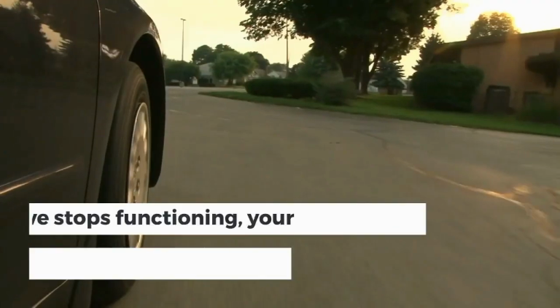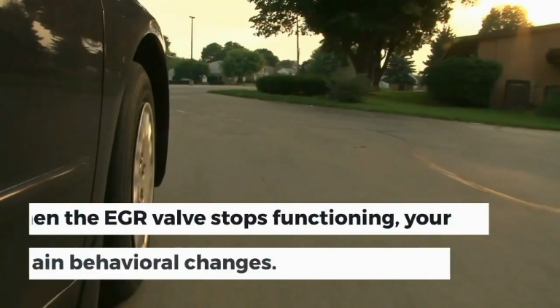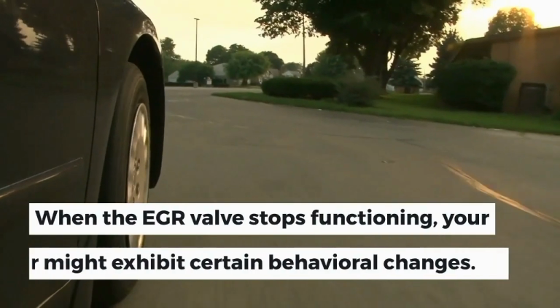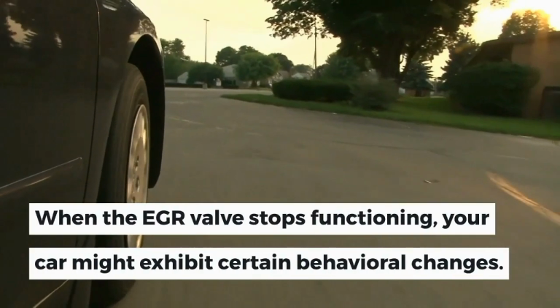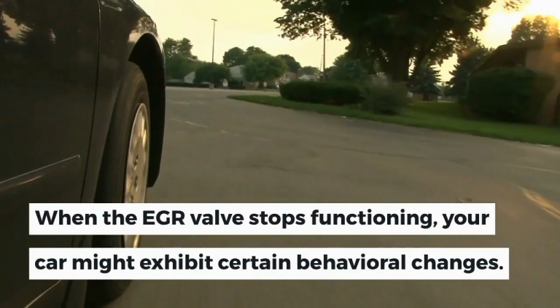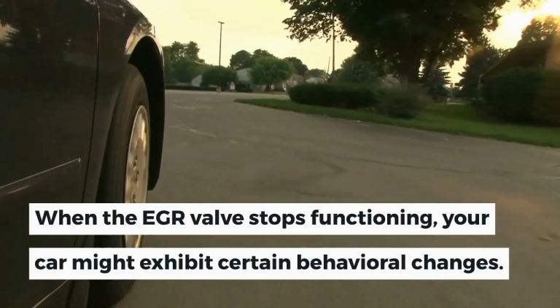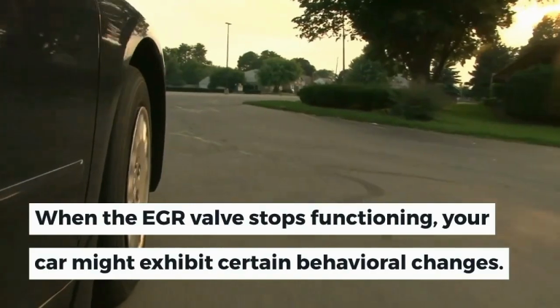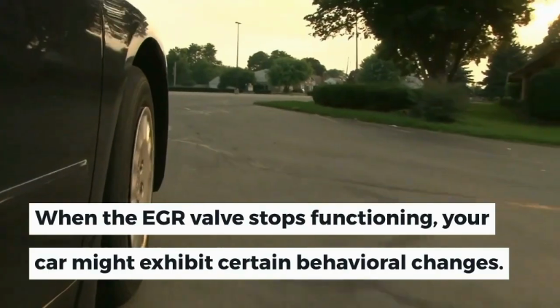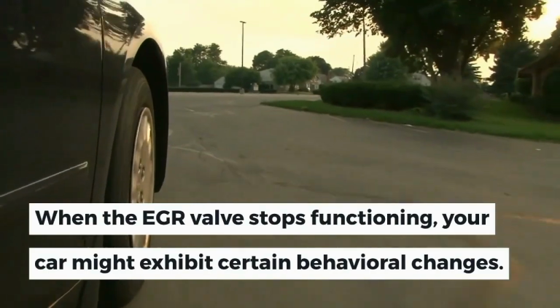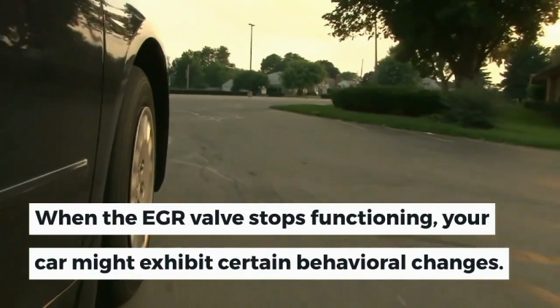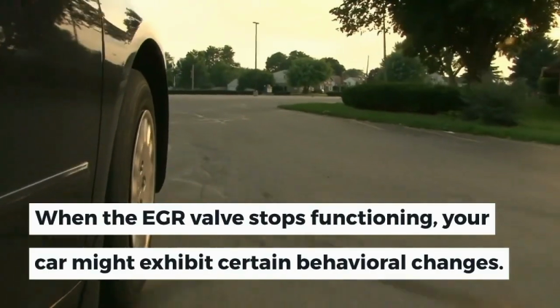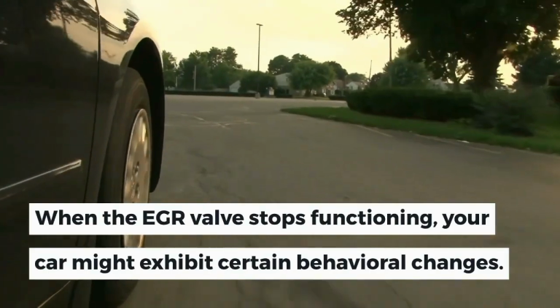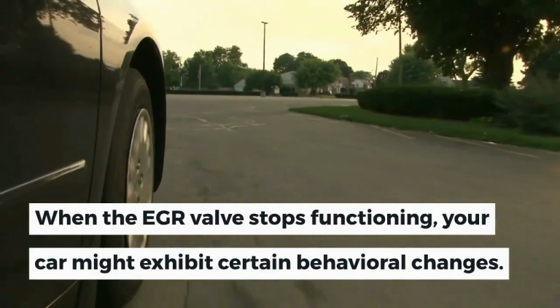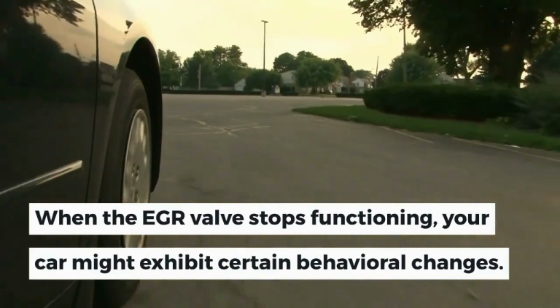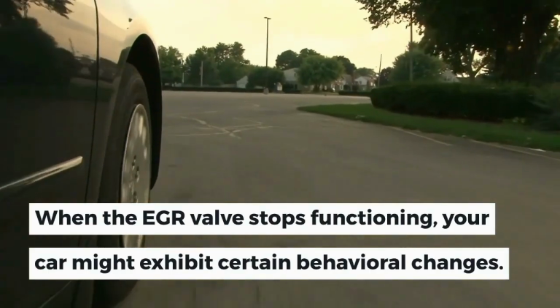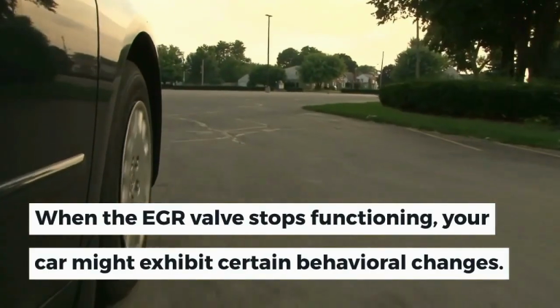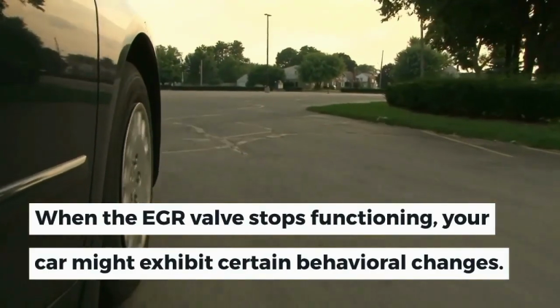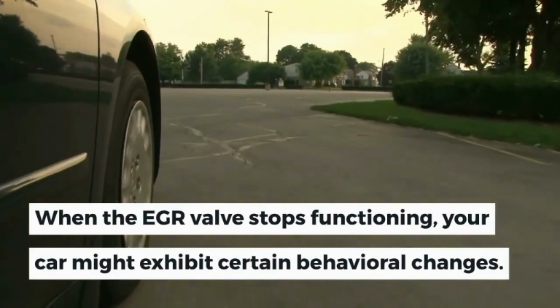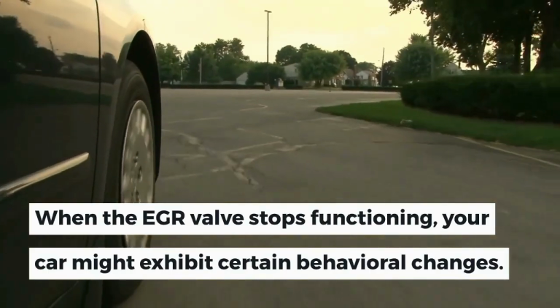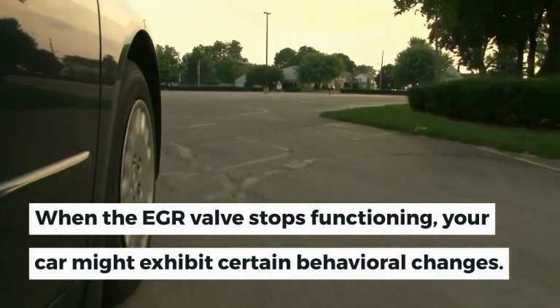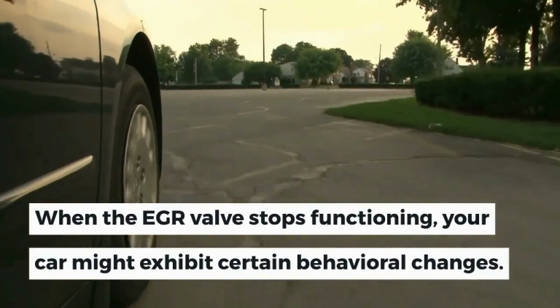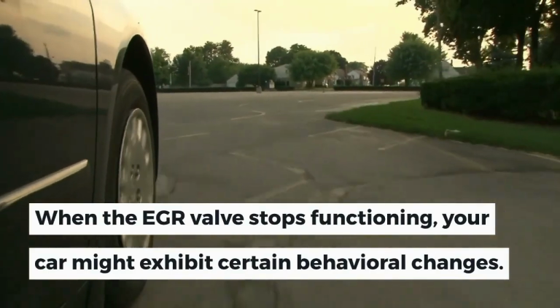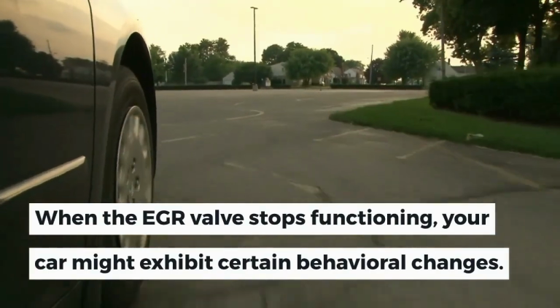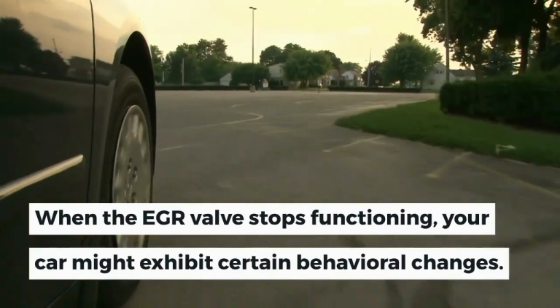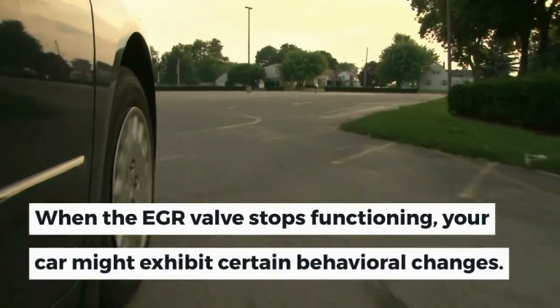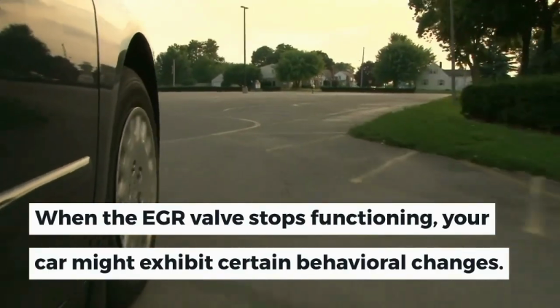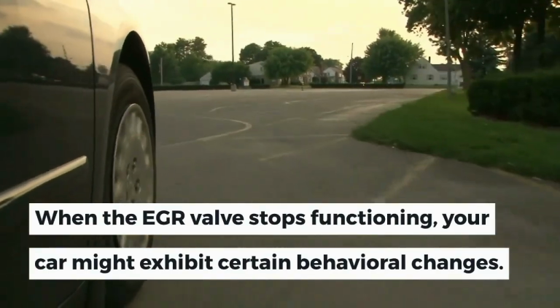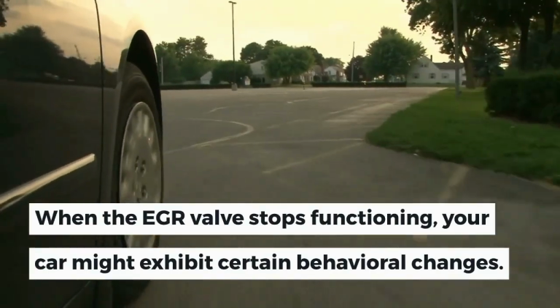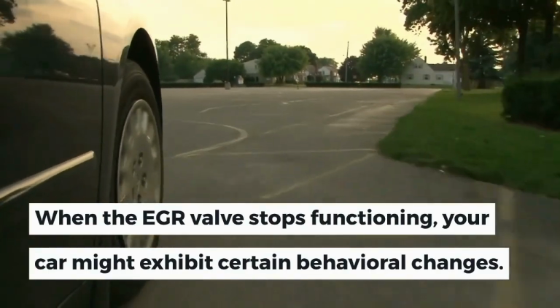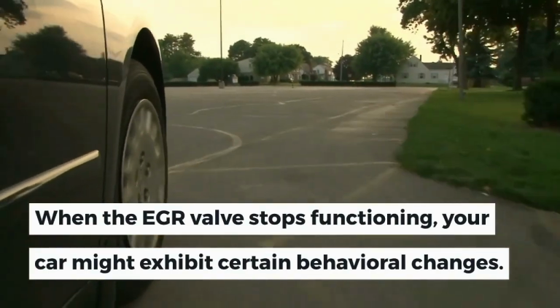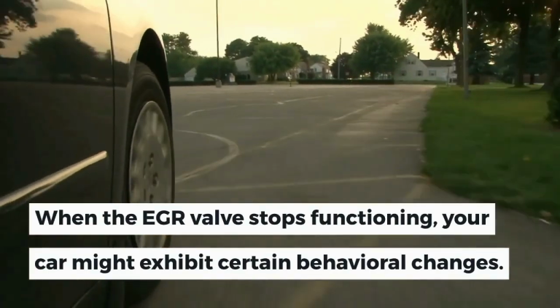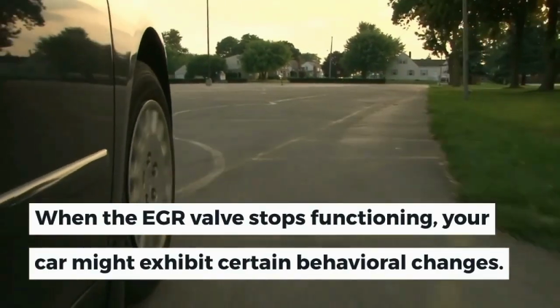When the EGR valve stops functioning, your car might exhibit certain behavioral changes.